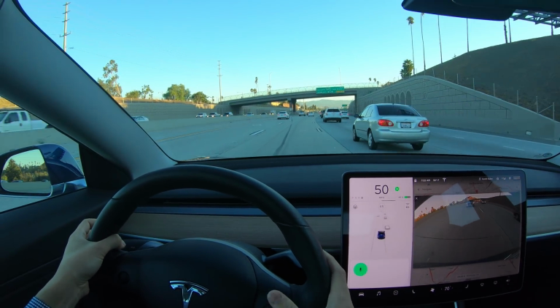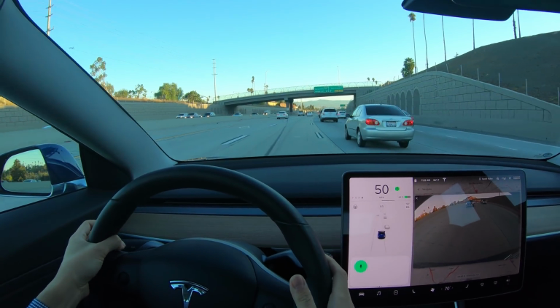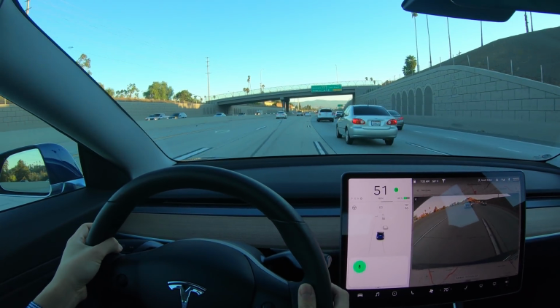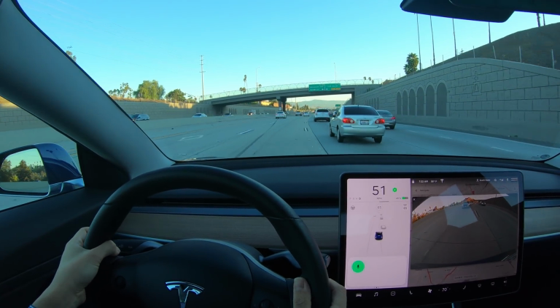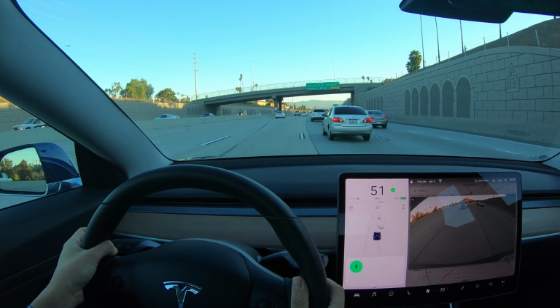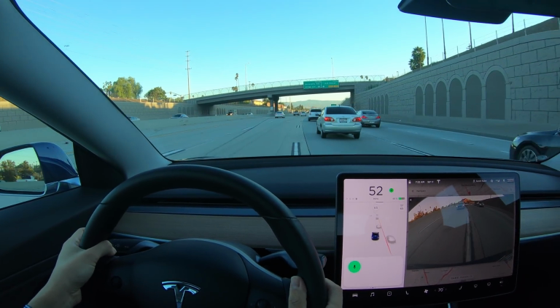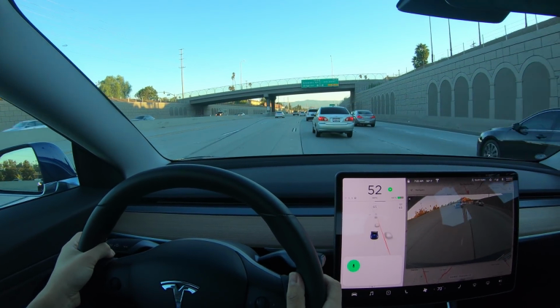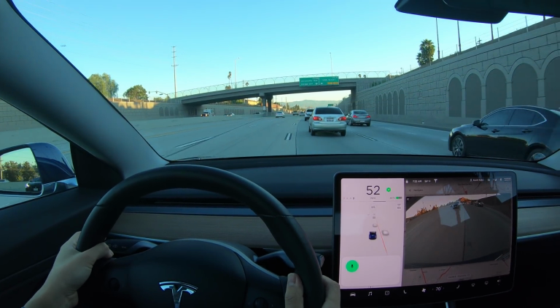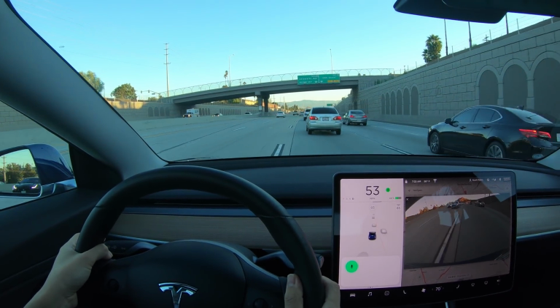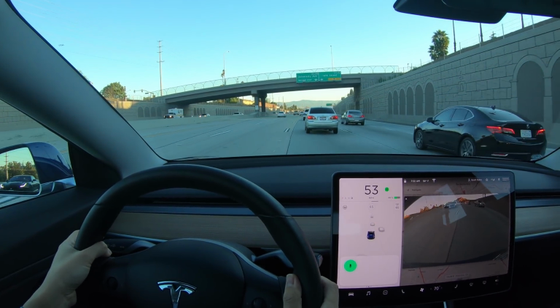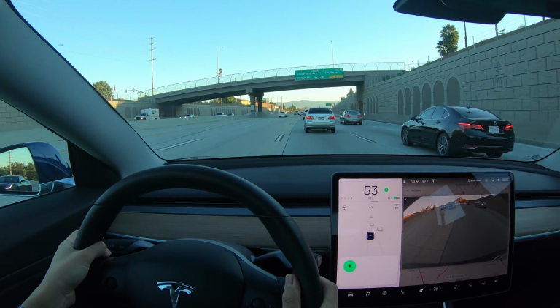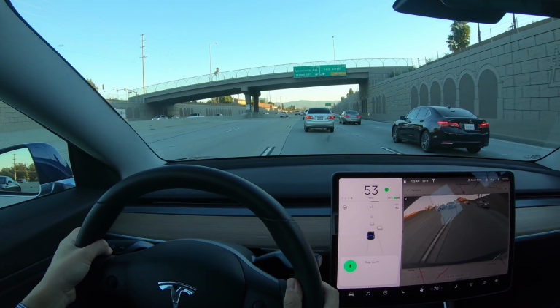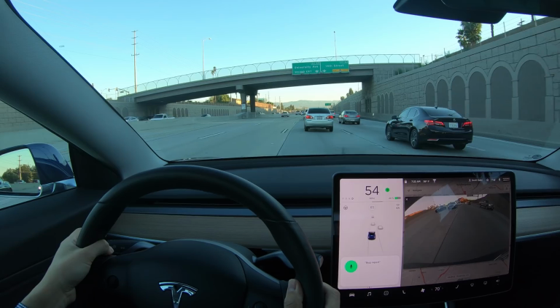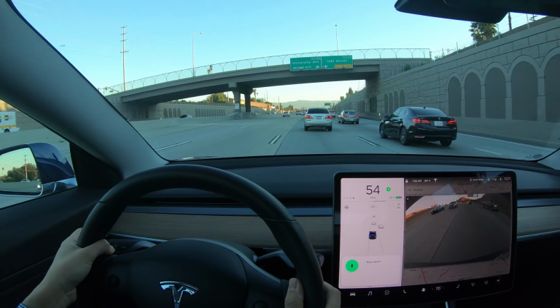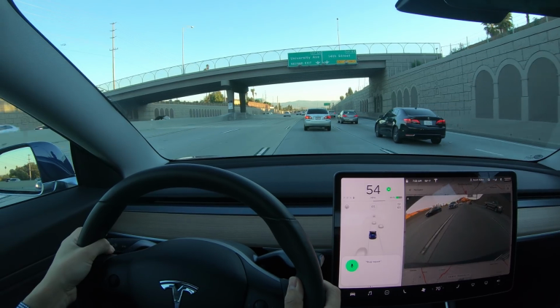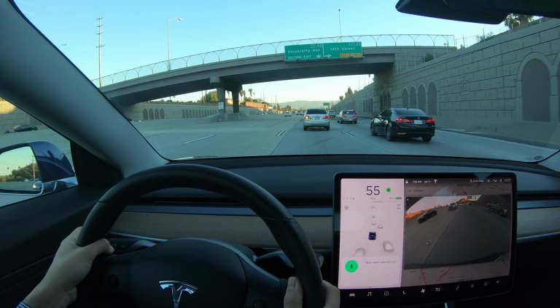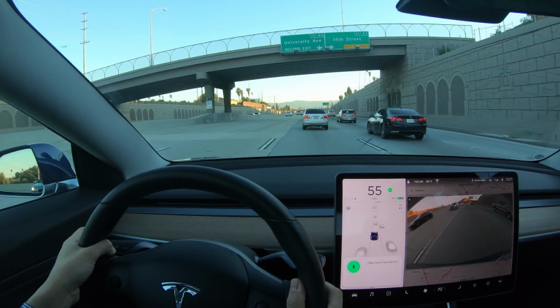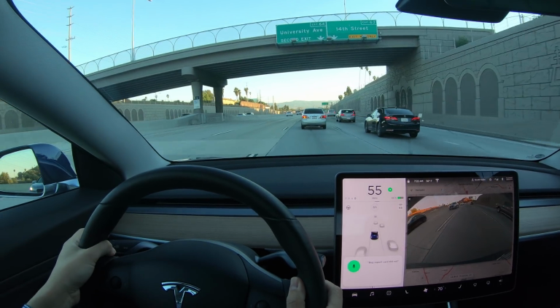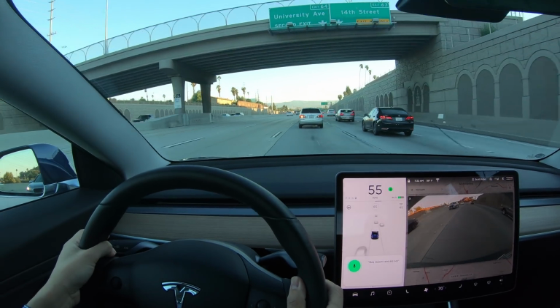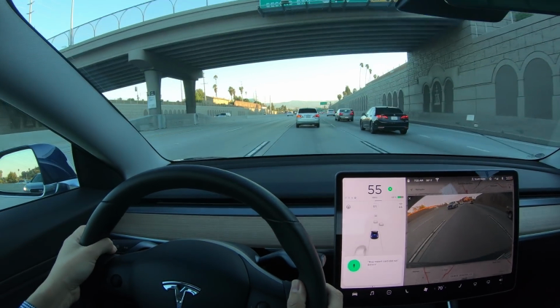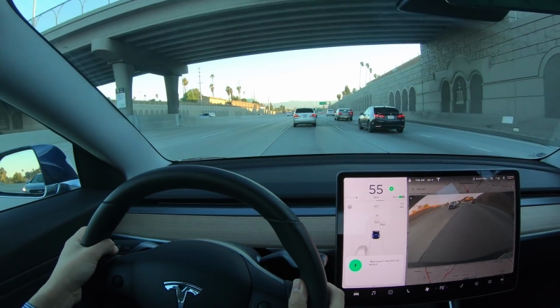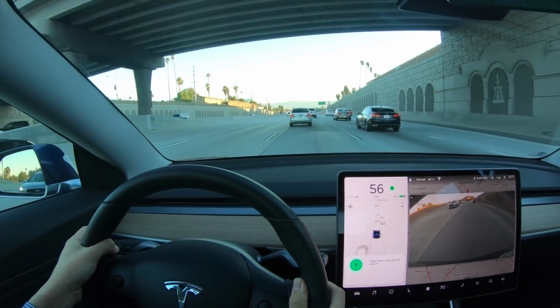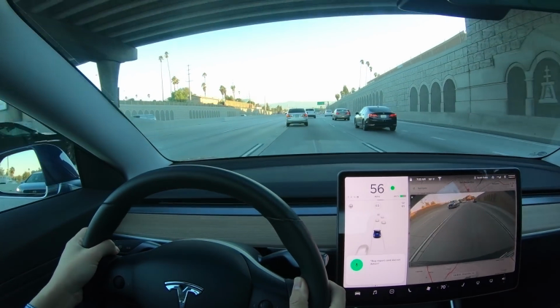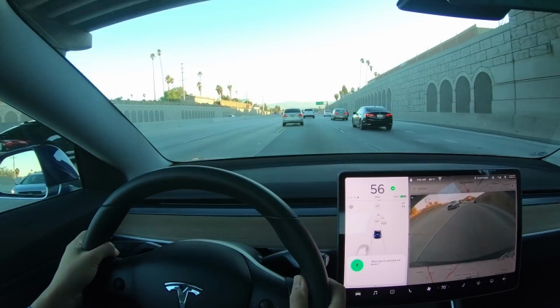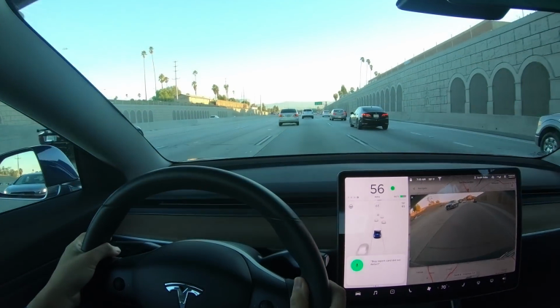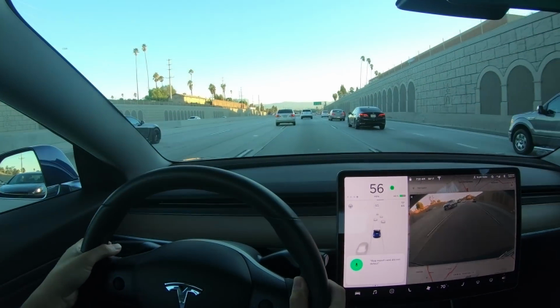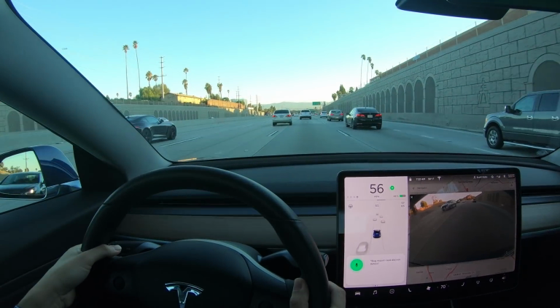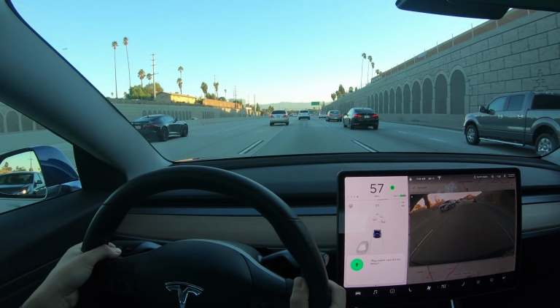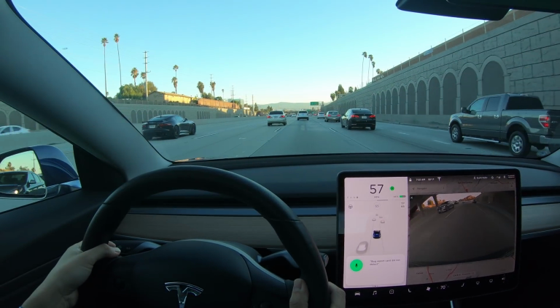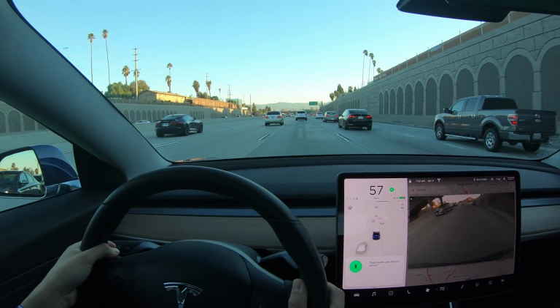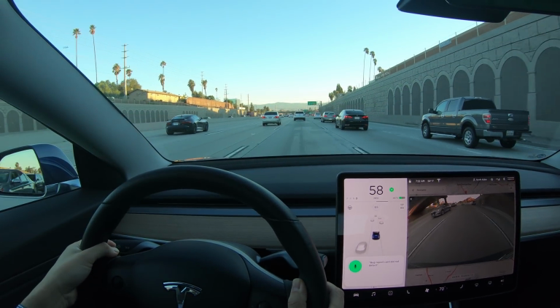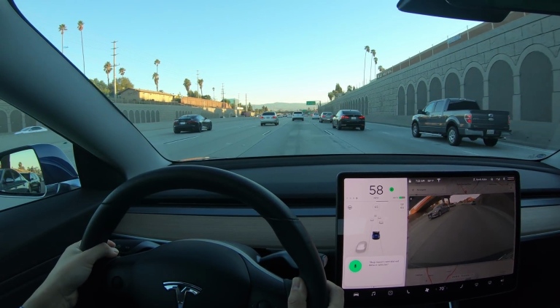Bug report: car did not detect vehicle to the front and right in its path.